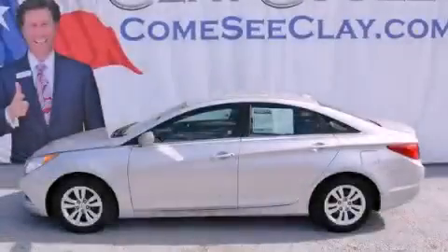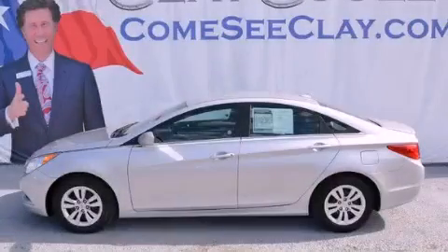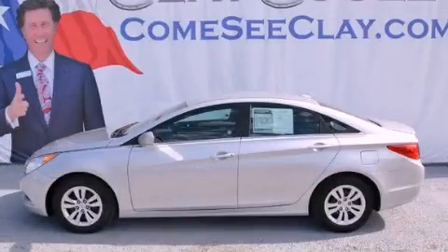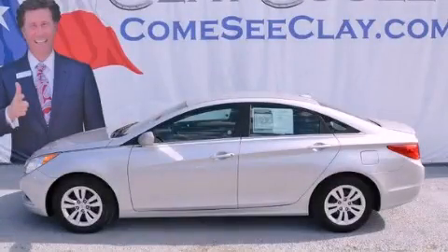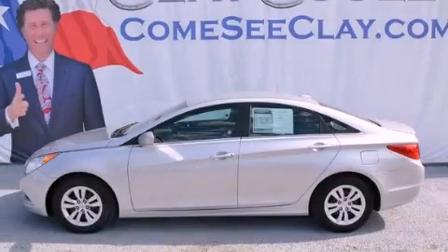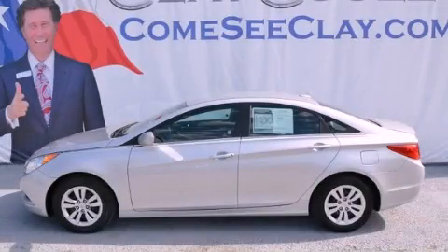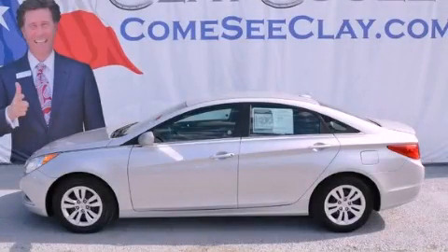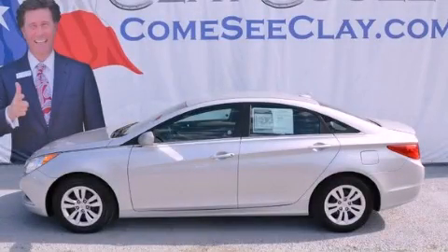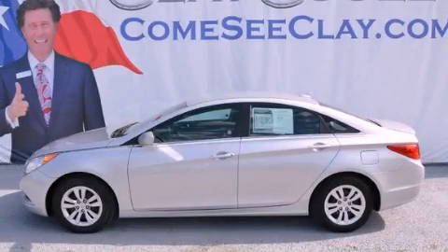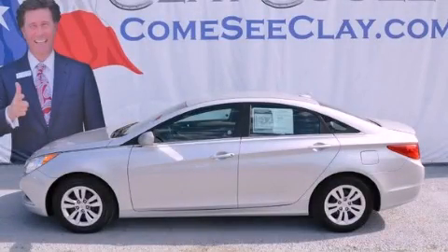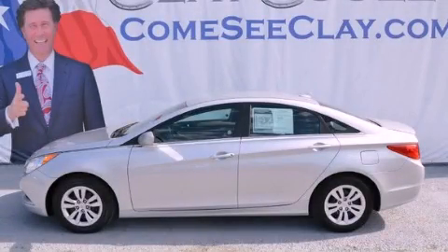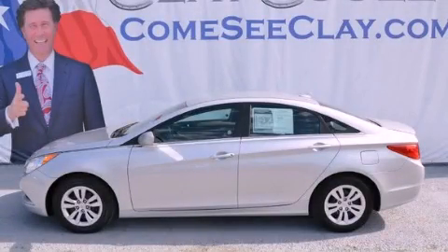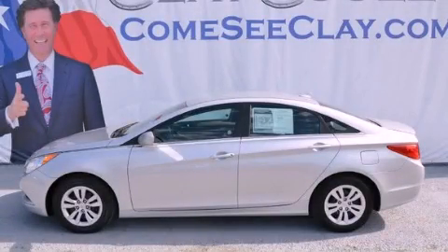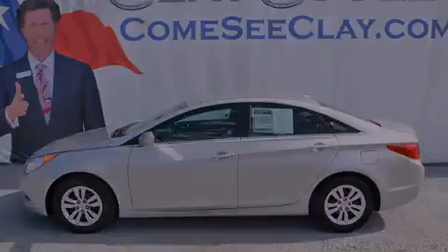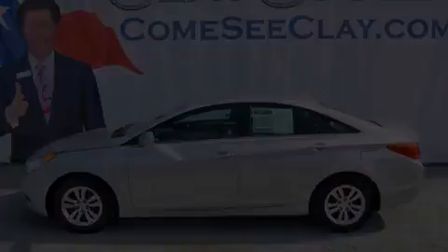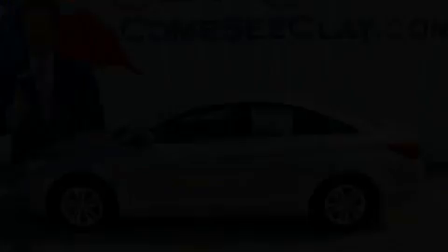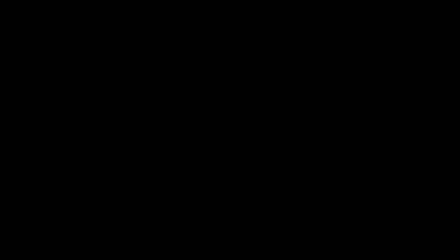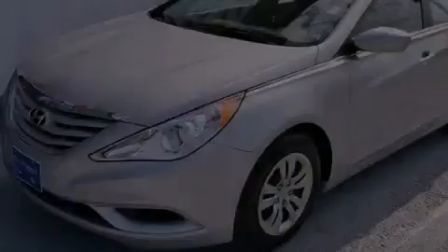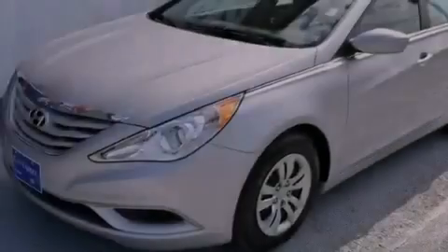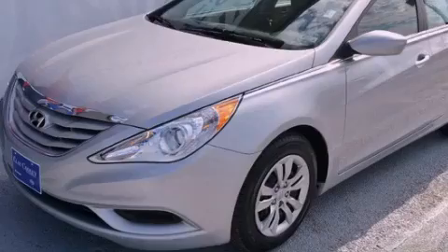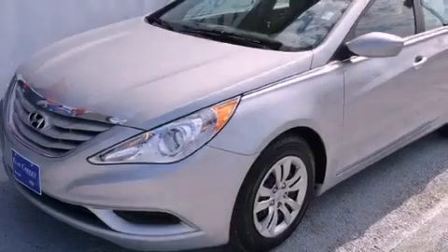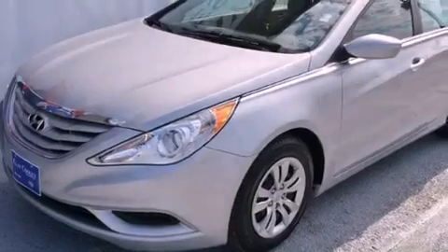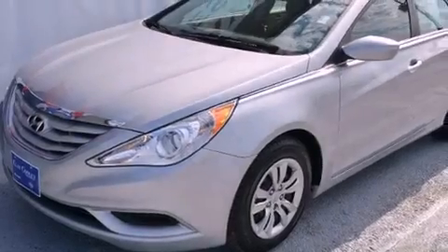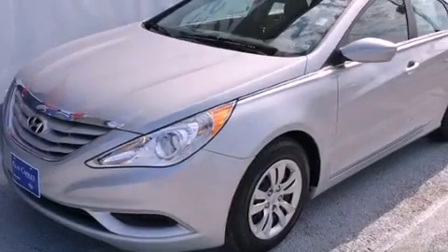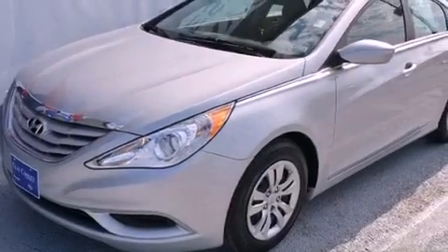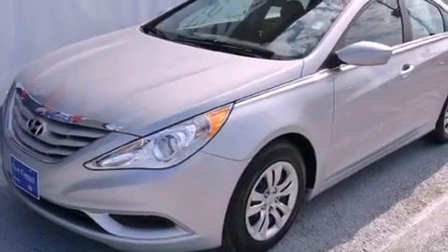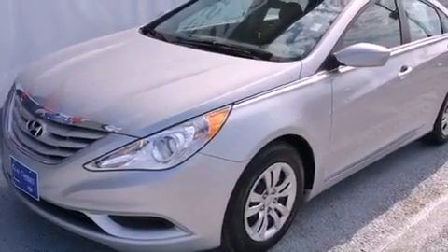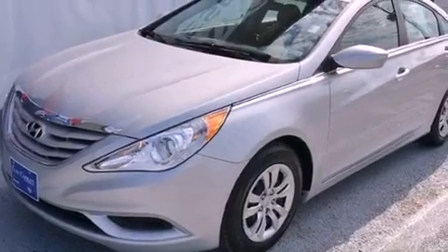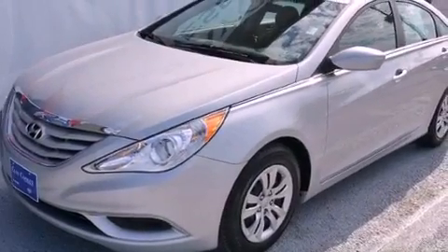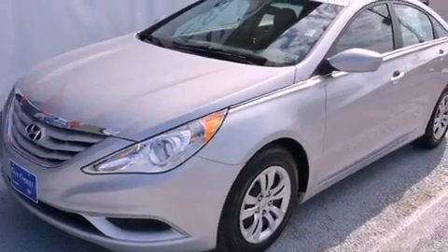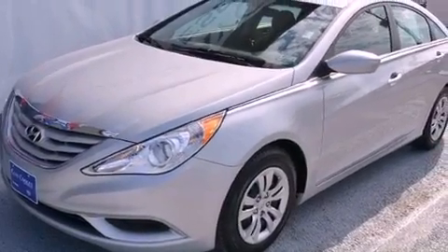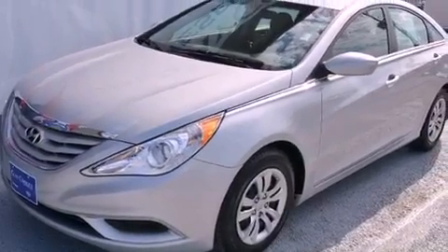This is a 2011 Hyundai Sonata. It features a 2.4-liter, four-cylinder engine and a manual transmission.